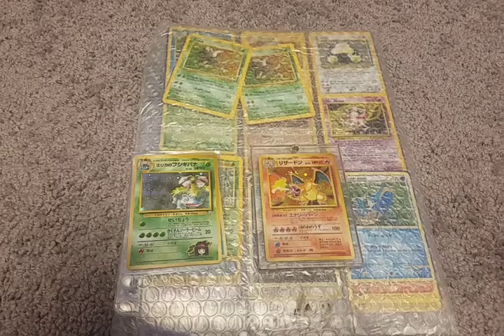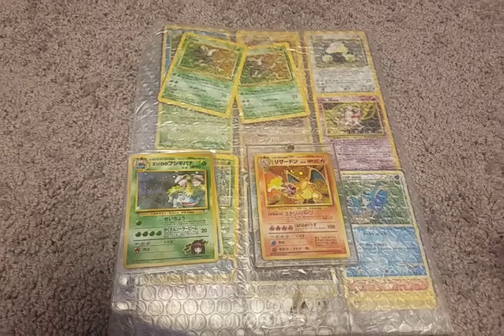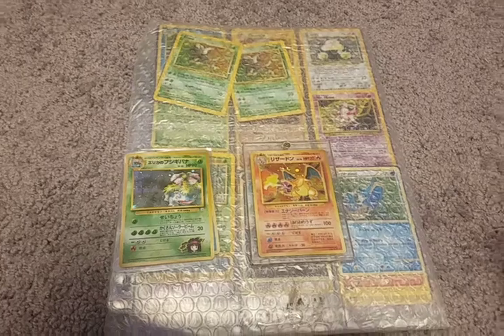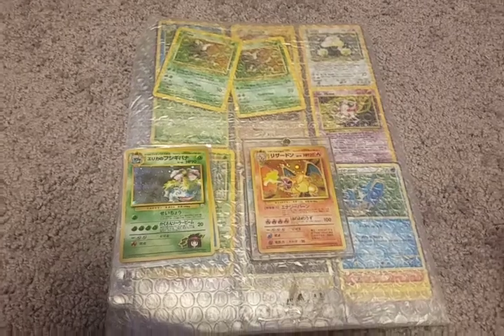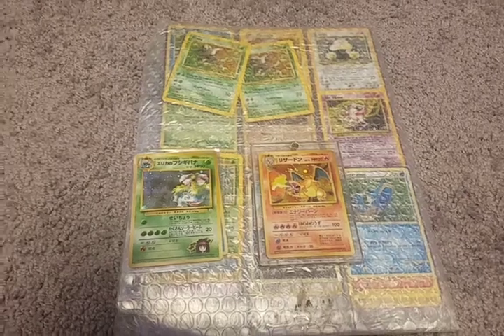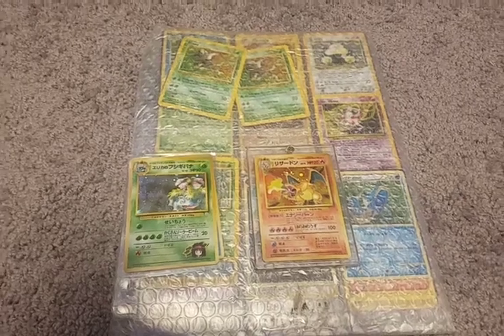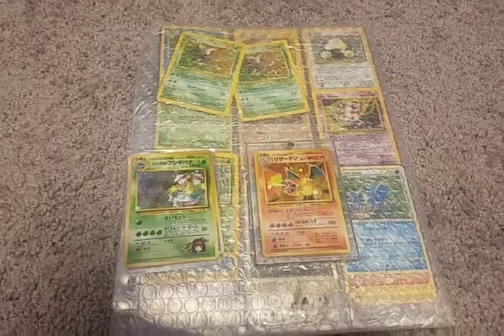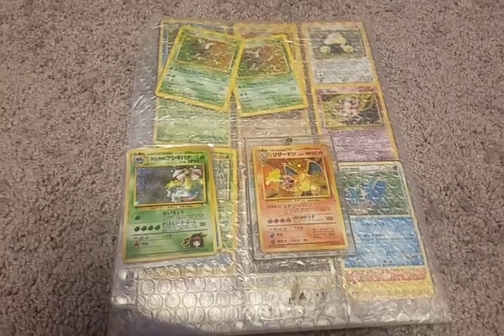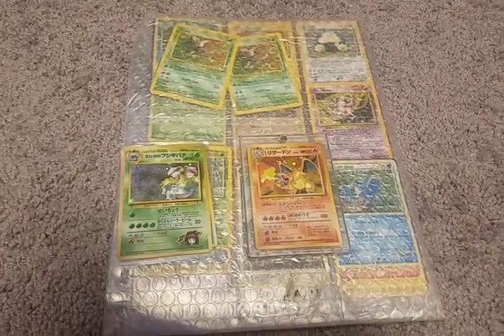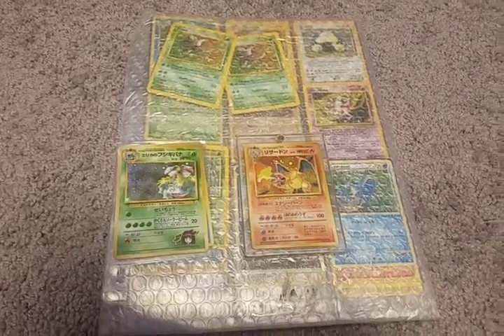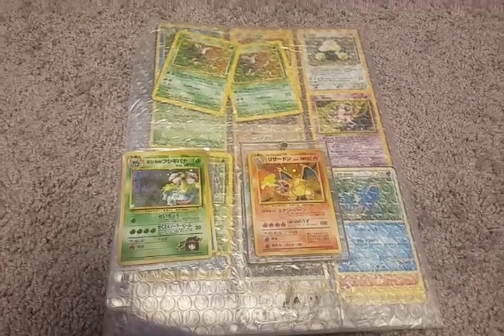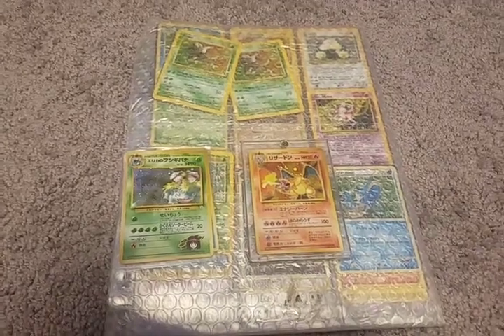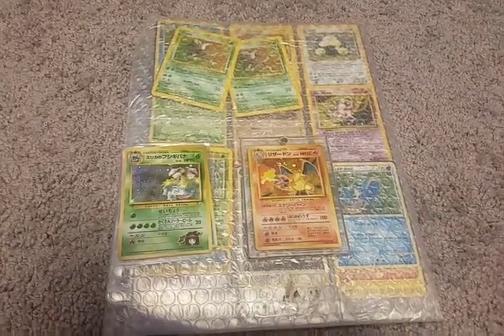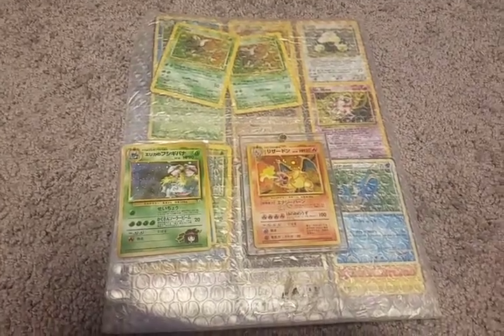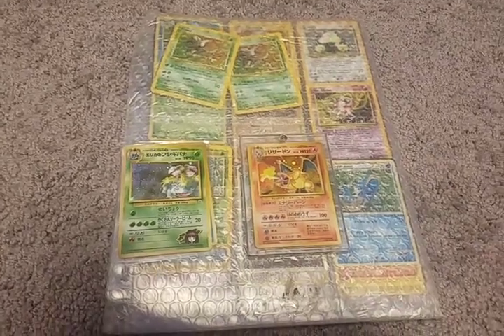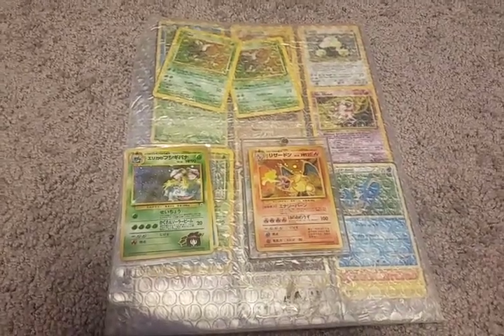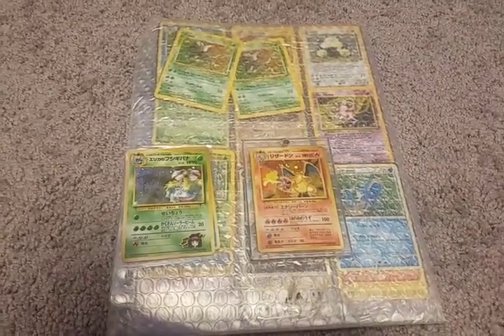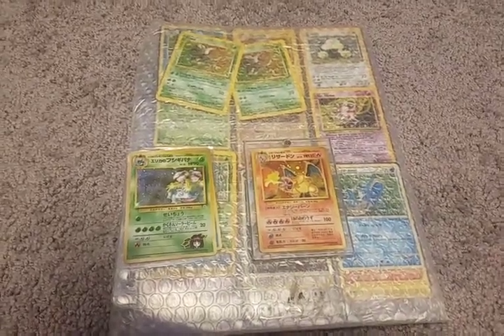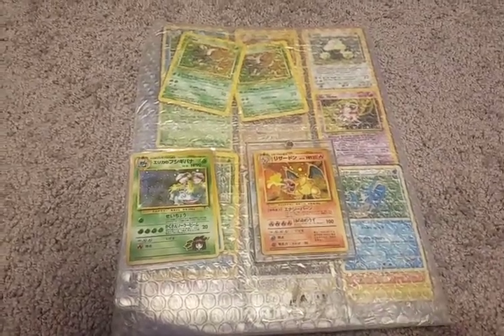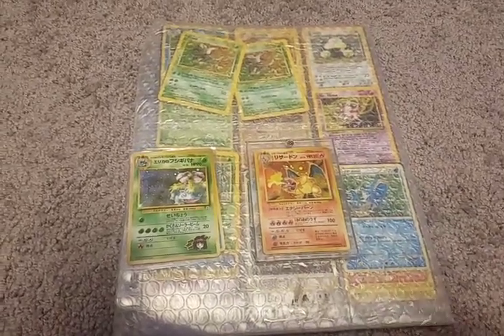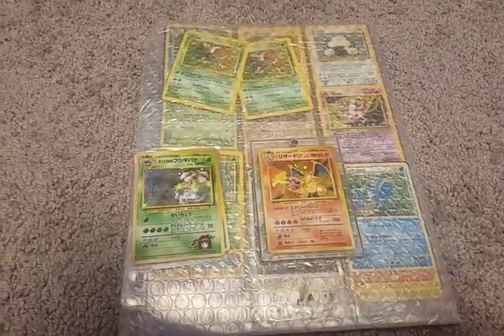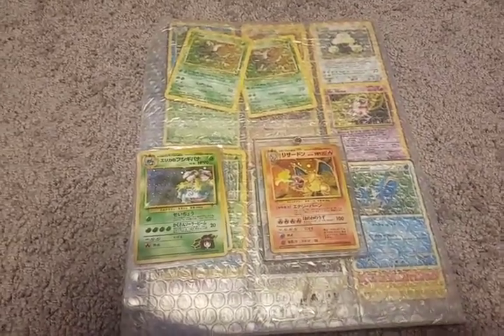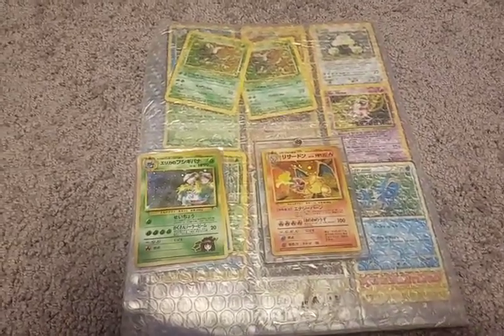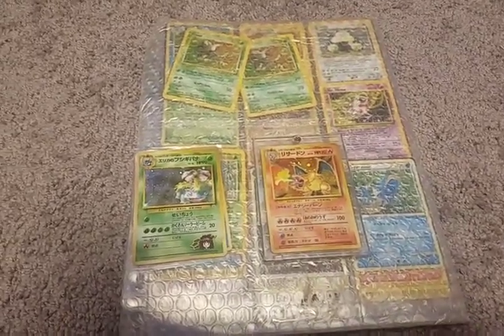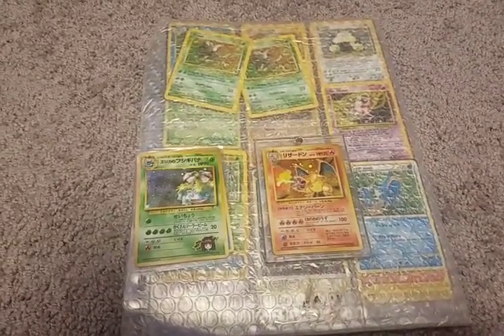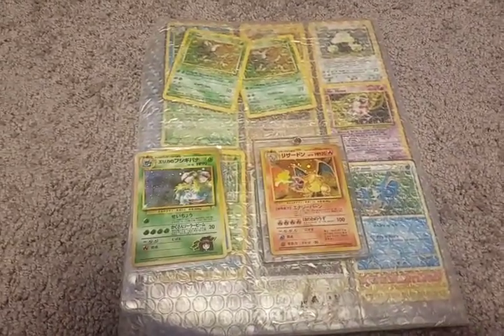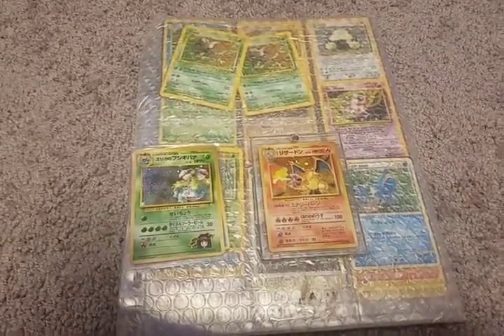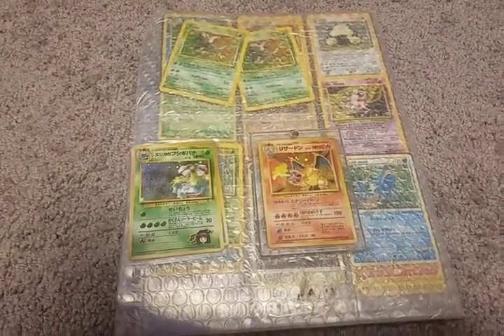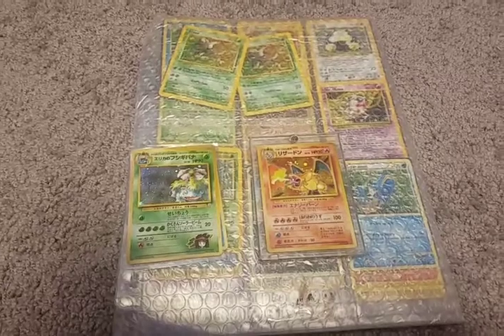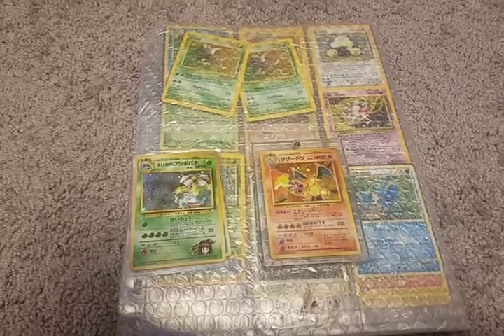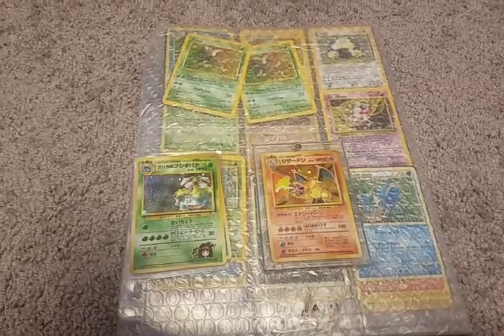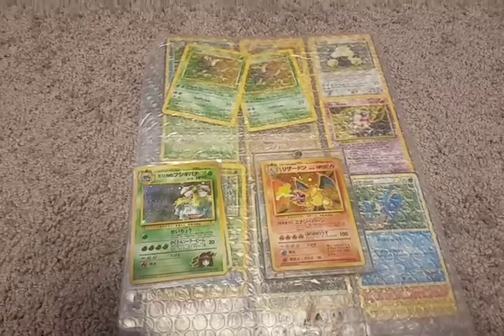What's going on everybody? Almost Counts Collectibles here and we're going to be doing a quick Pokemon card collection opening video.